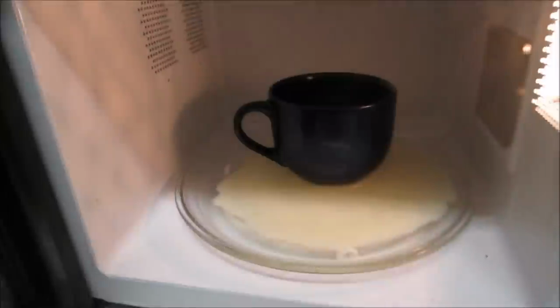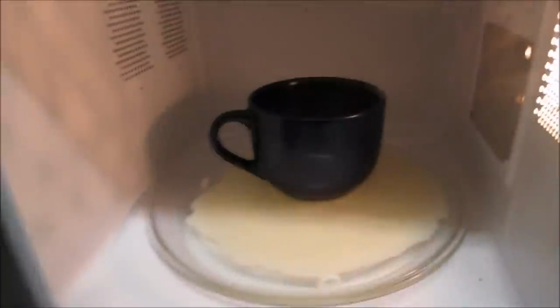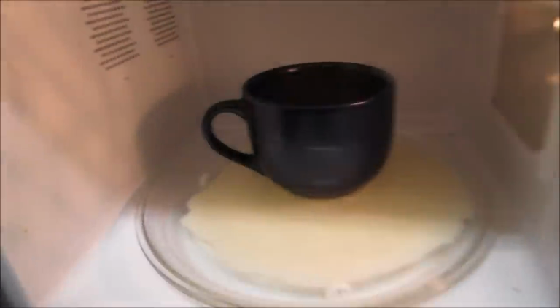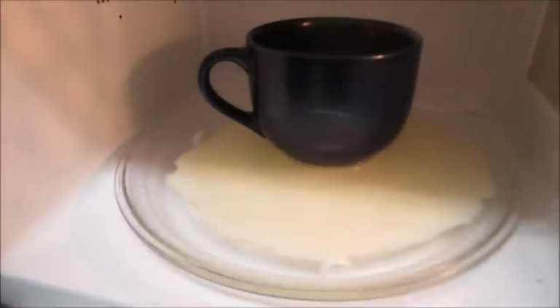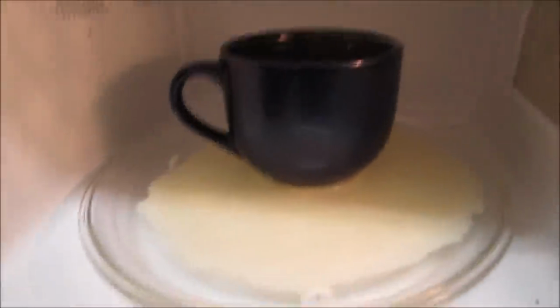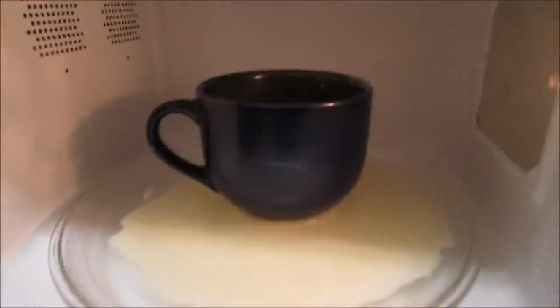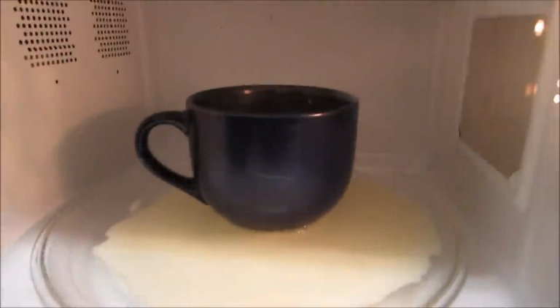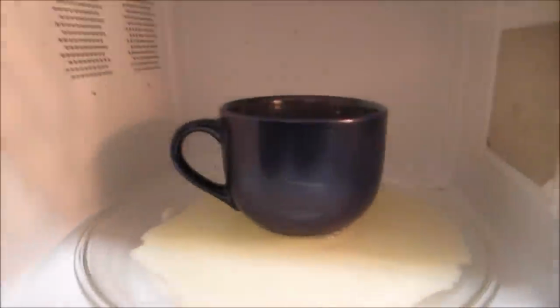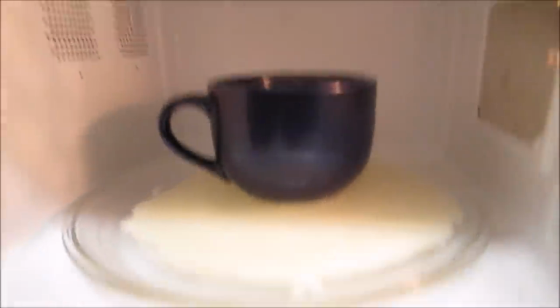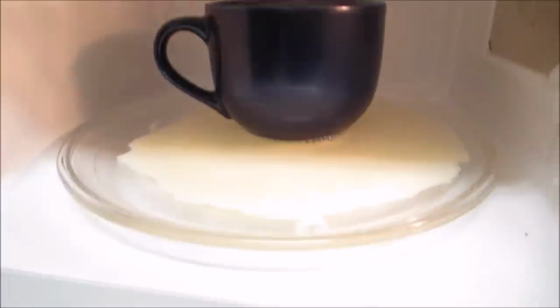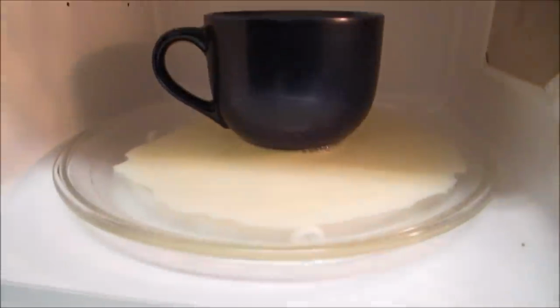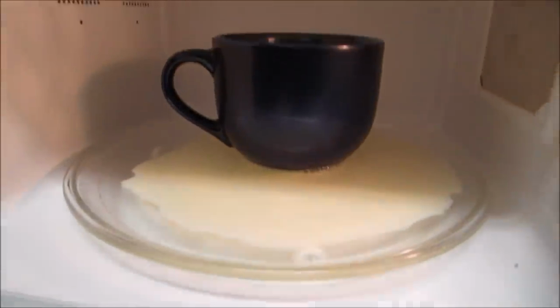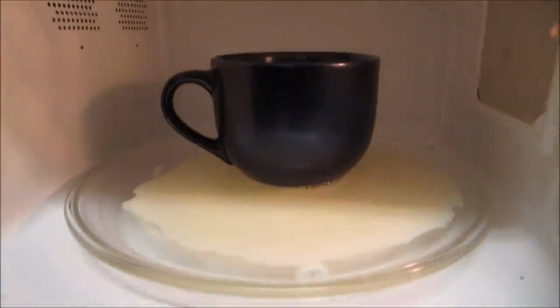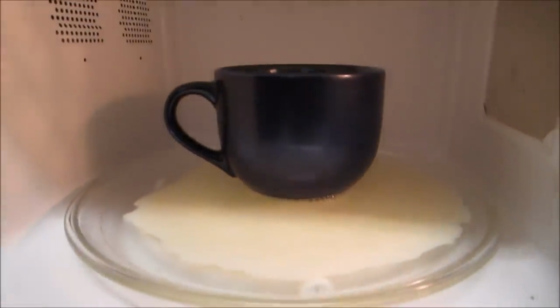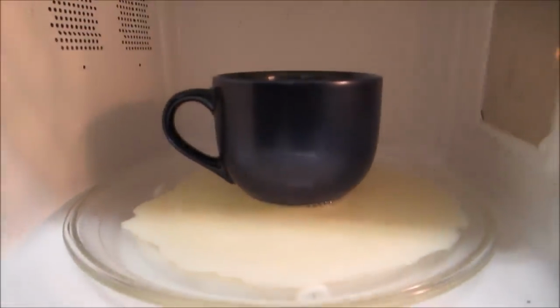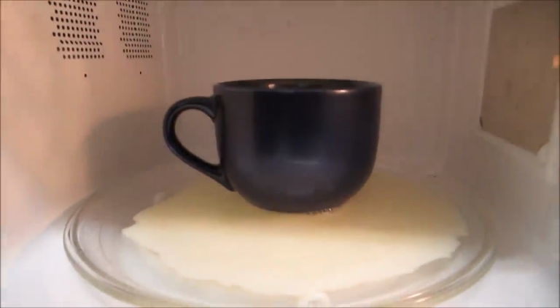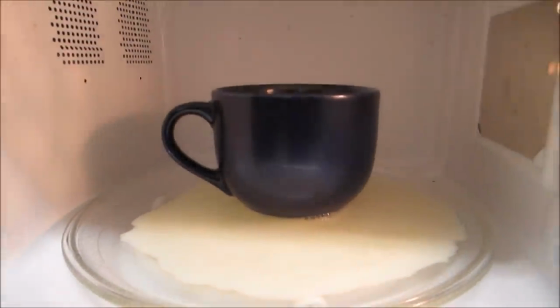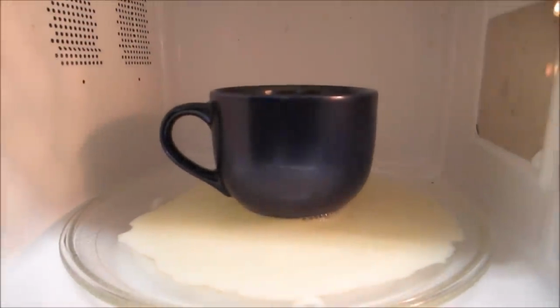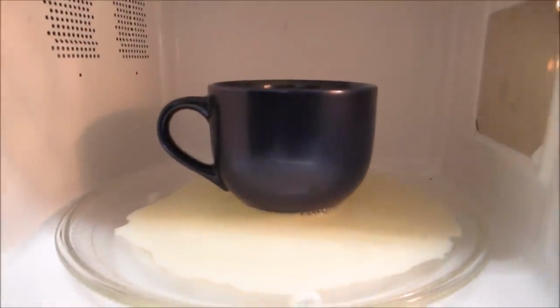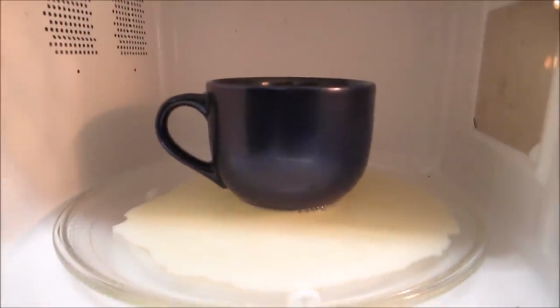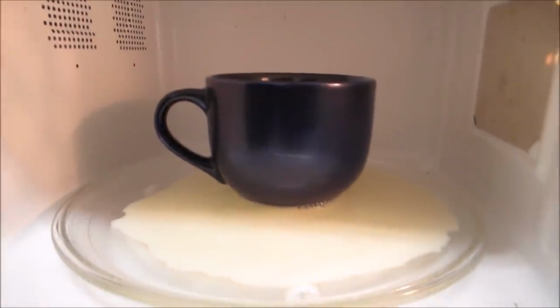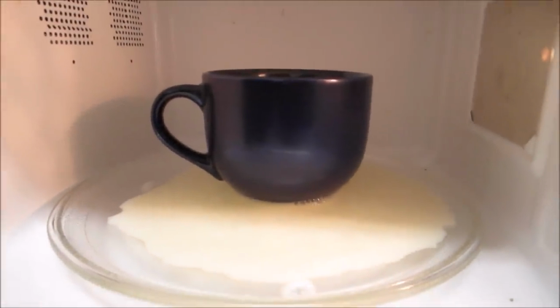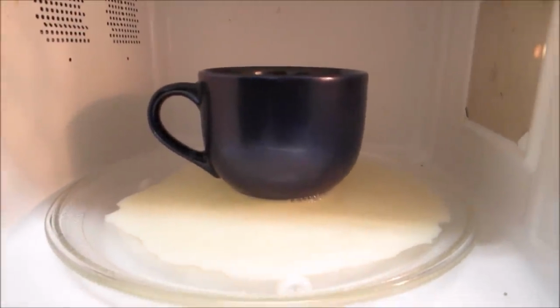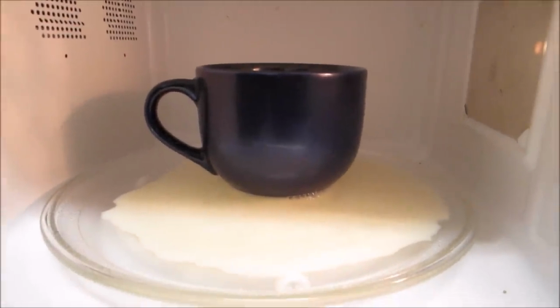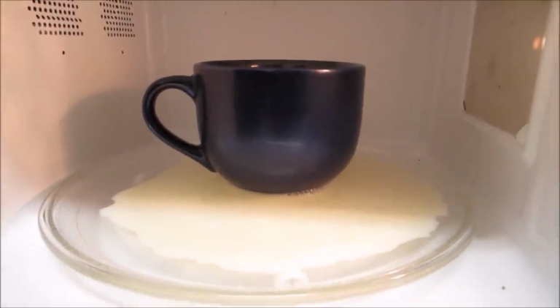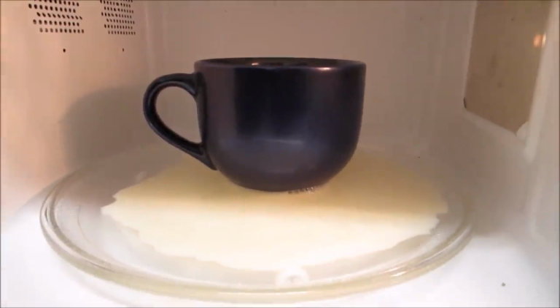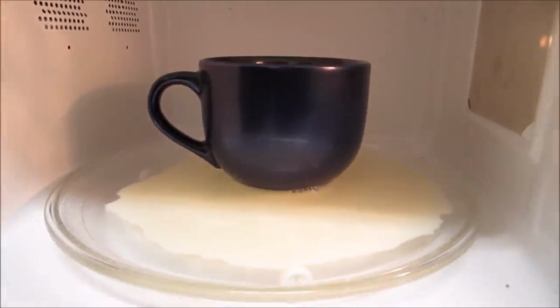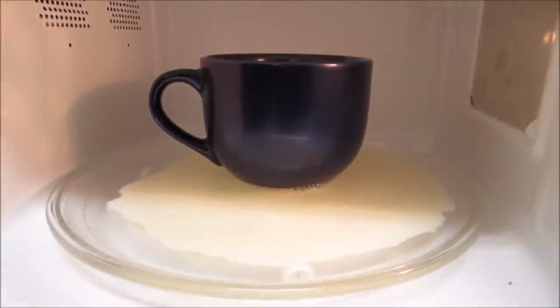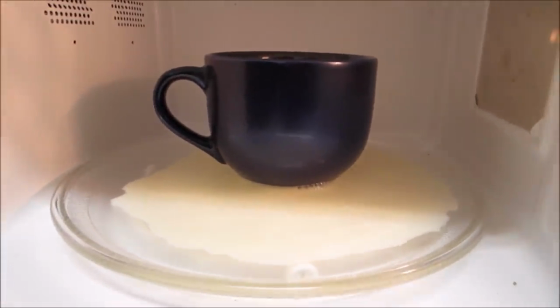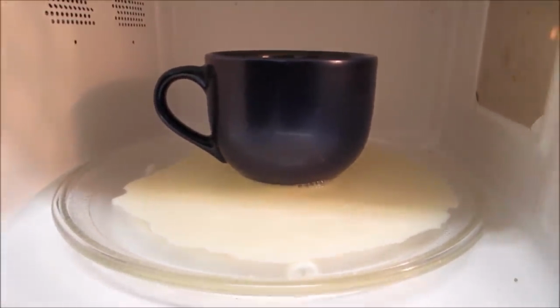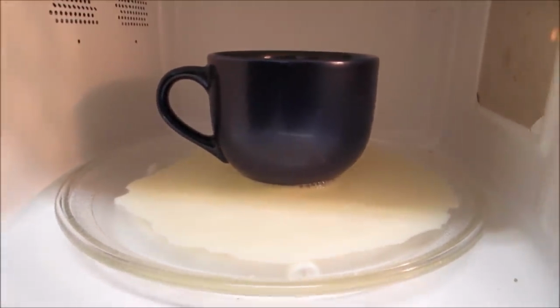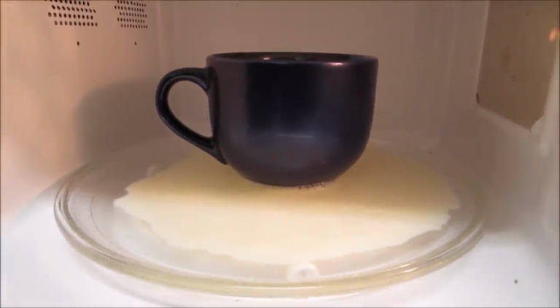This is what happens when you put silk in the microwave for three minutes.